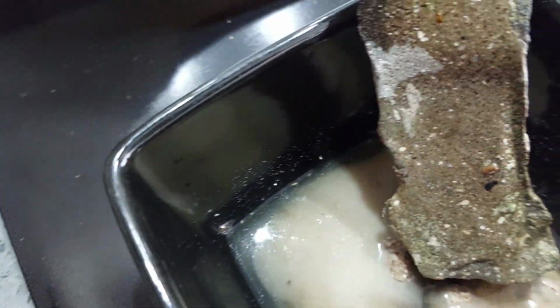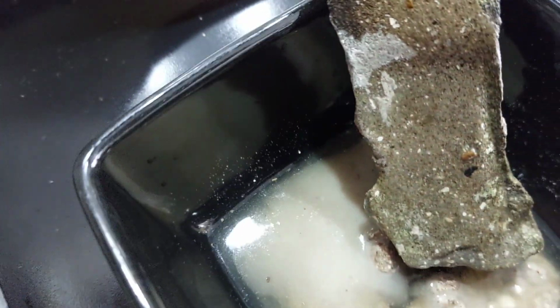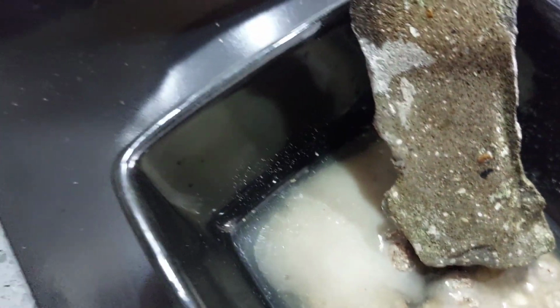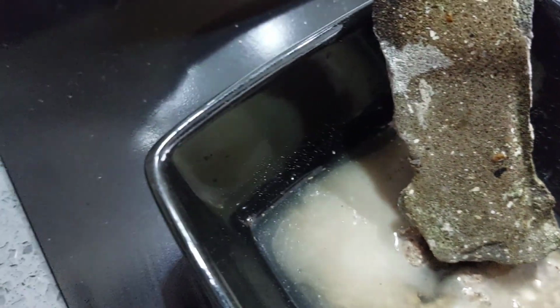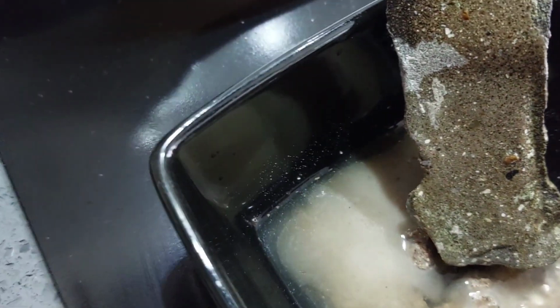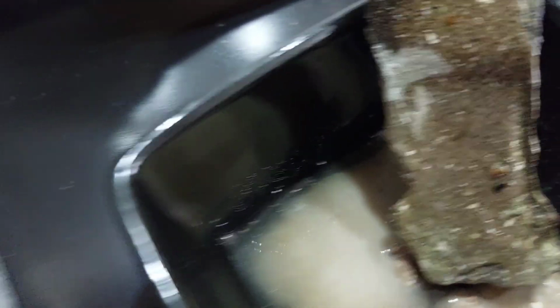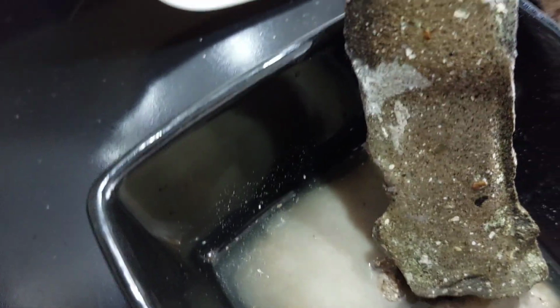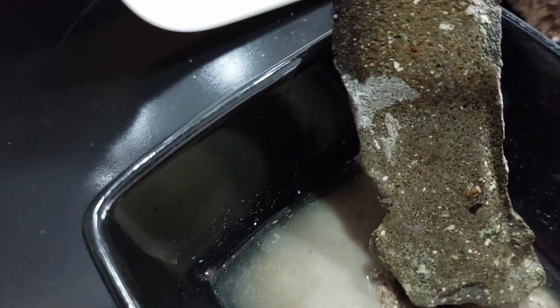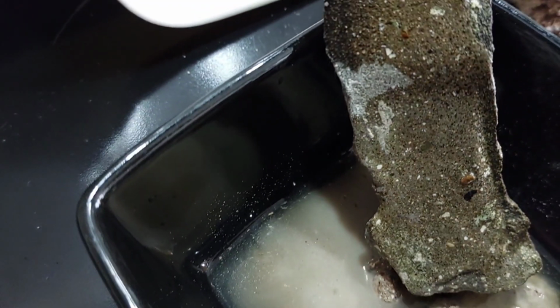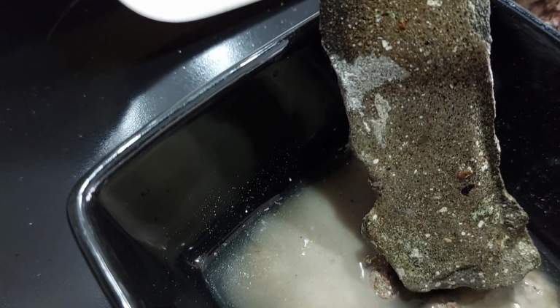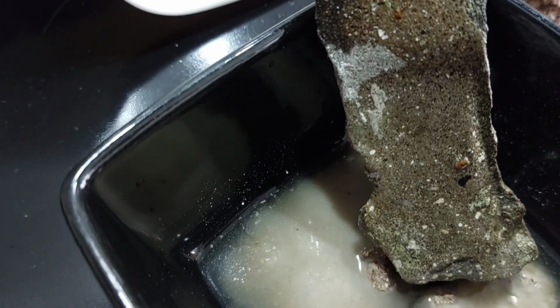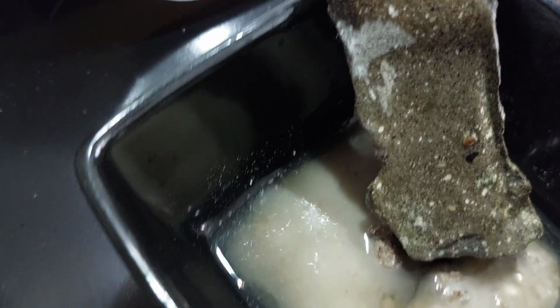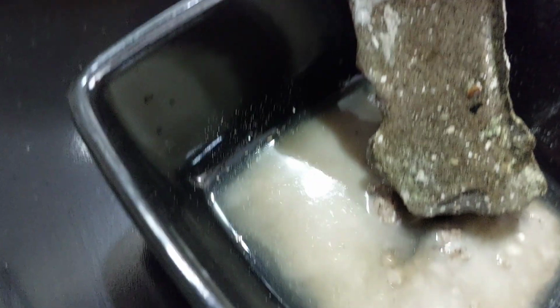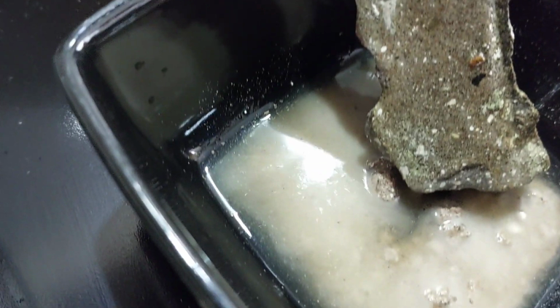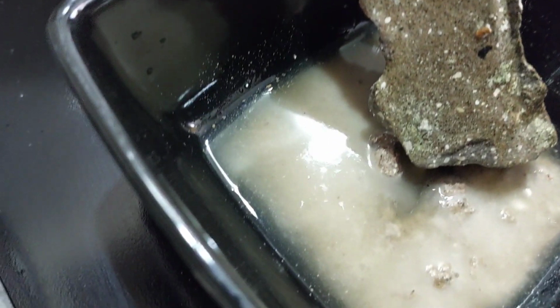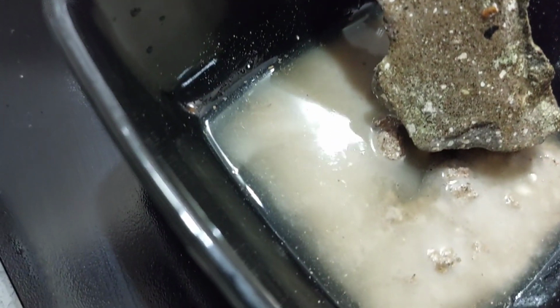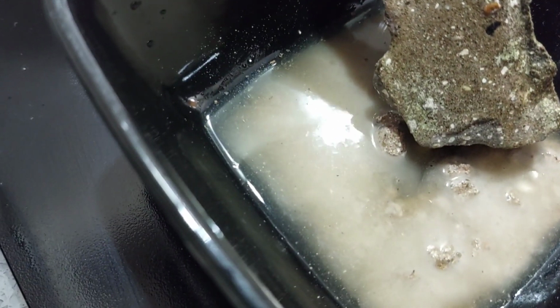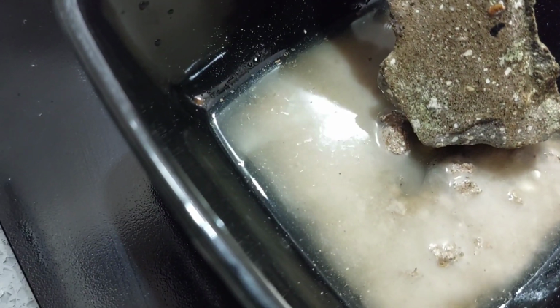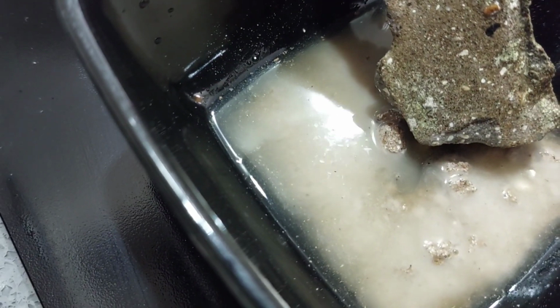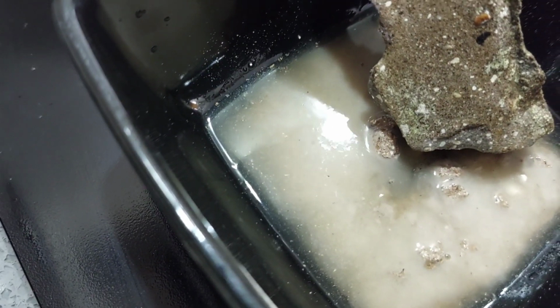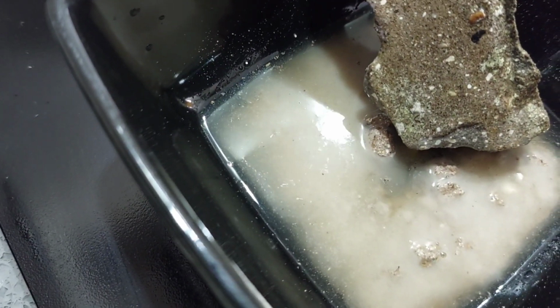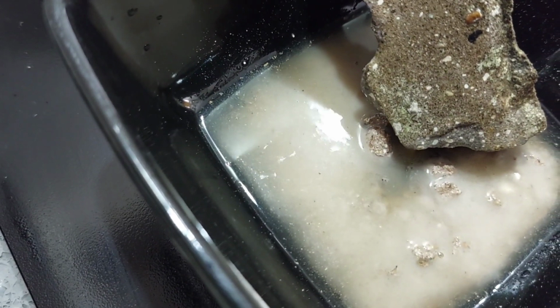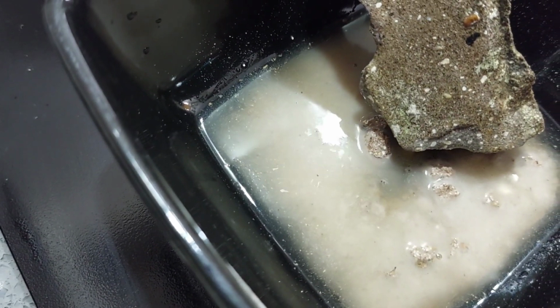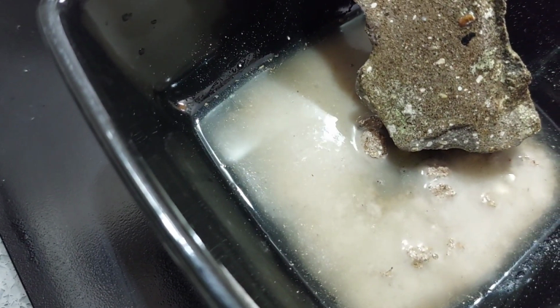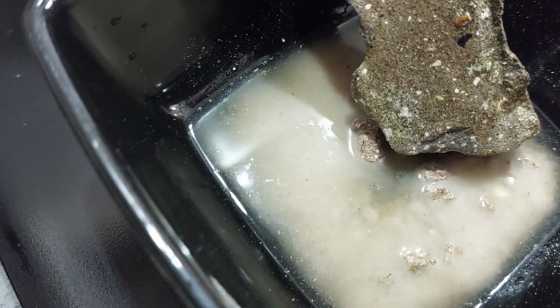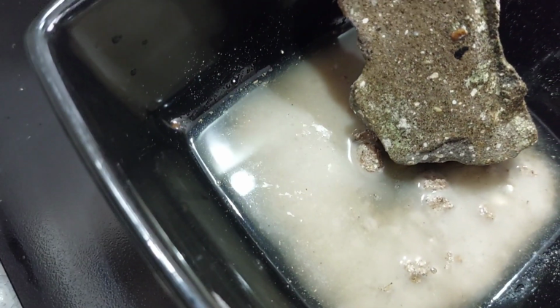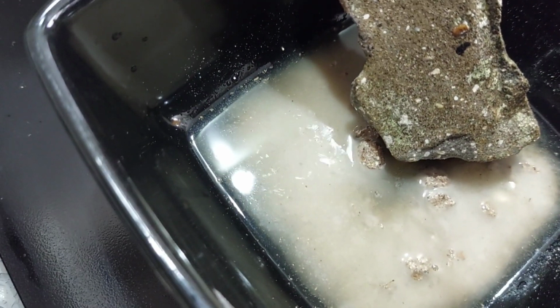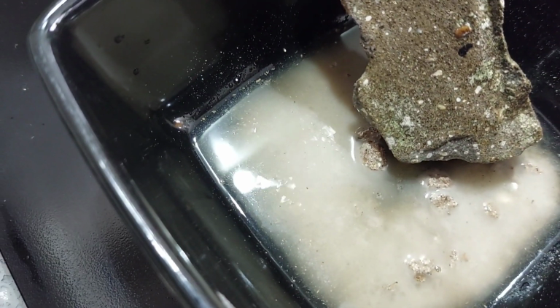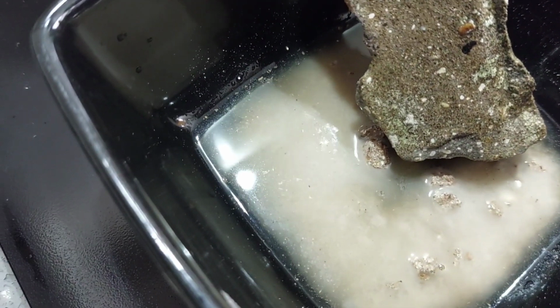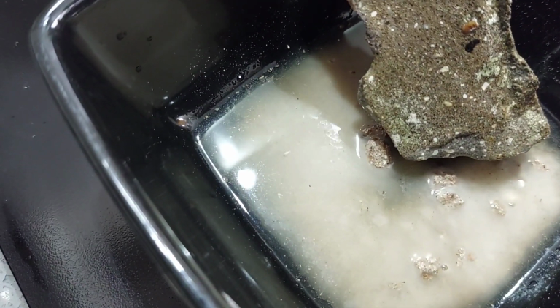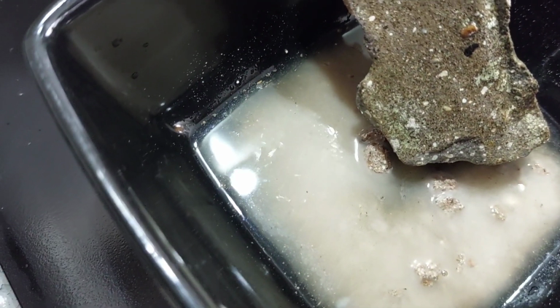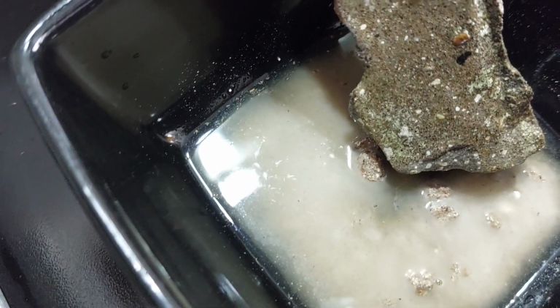Nothing — so if you use a white vinegar or an apple cider vinegar you kind of get the same reaction. Don't know if you can see that fizzing.